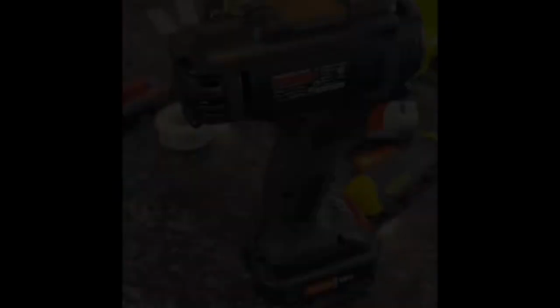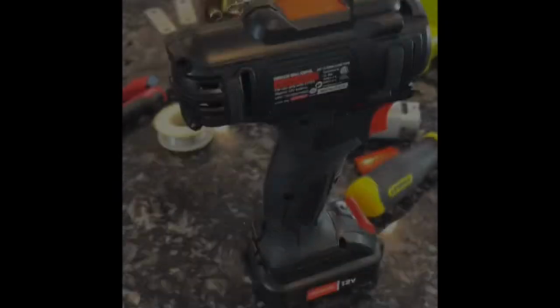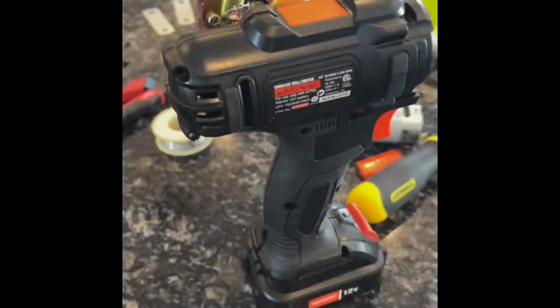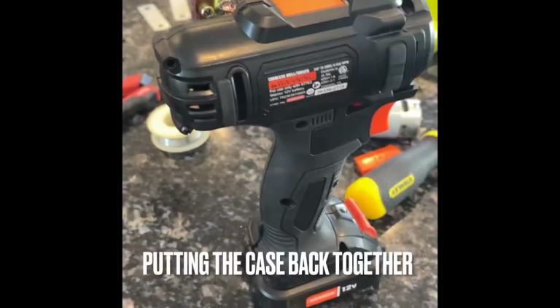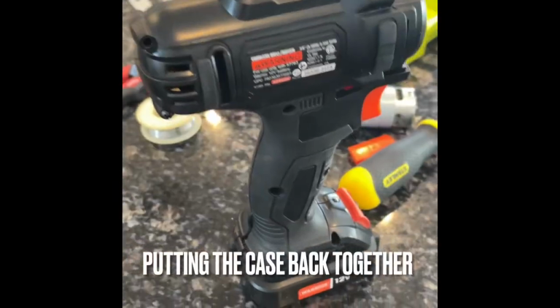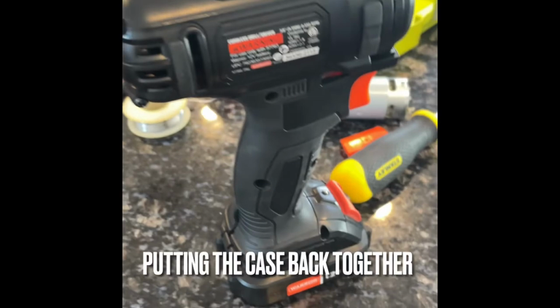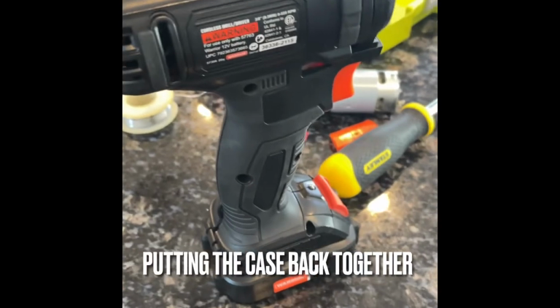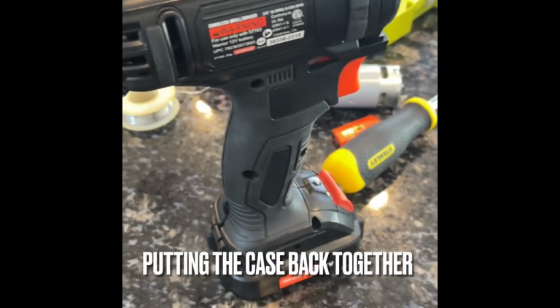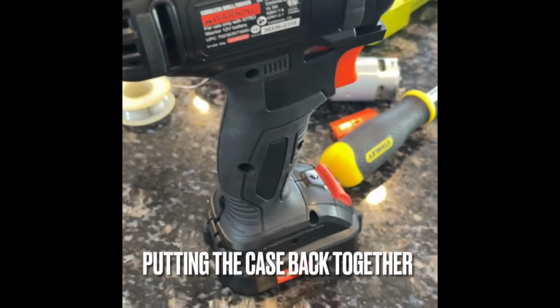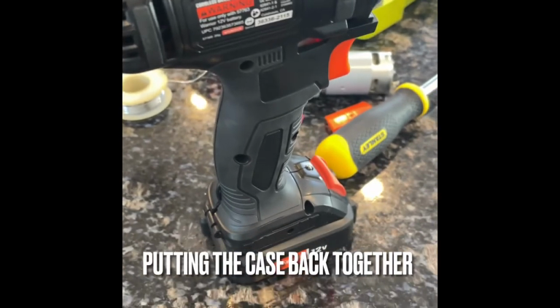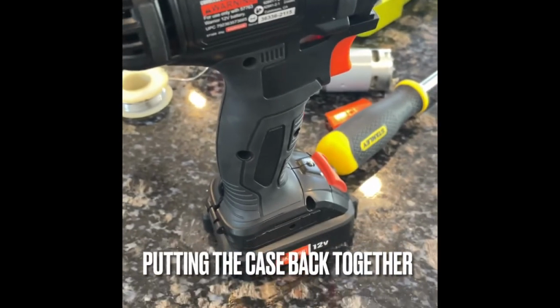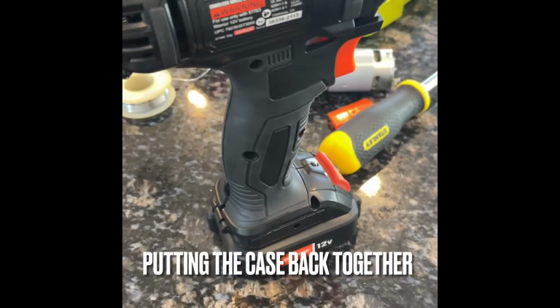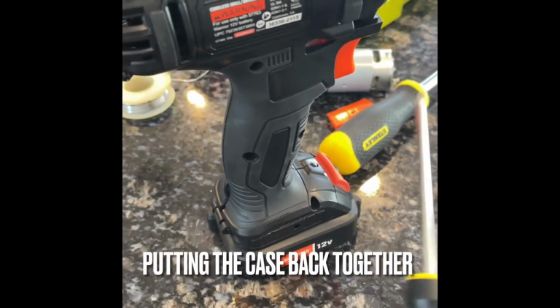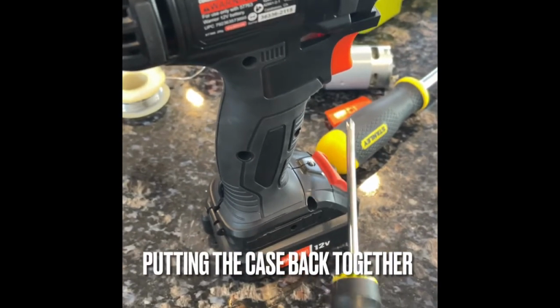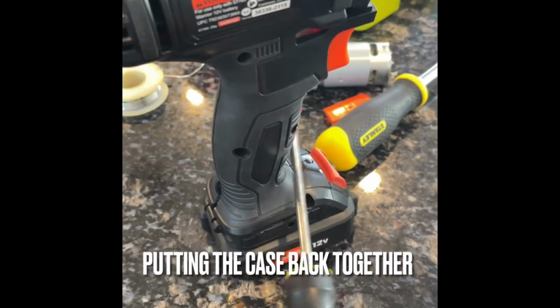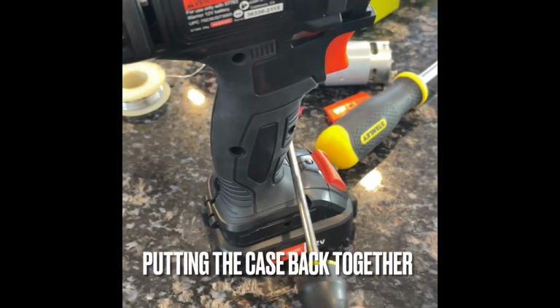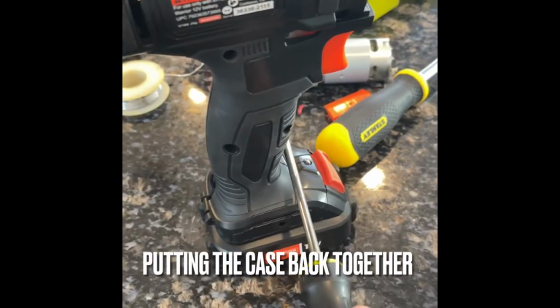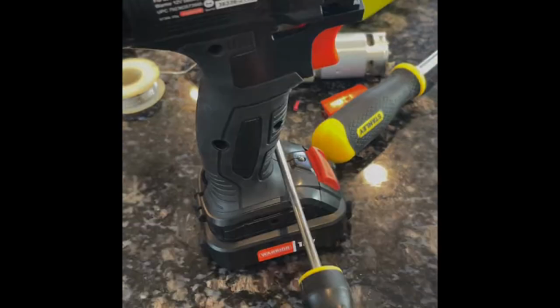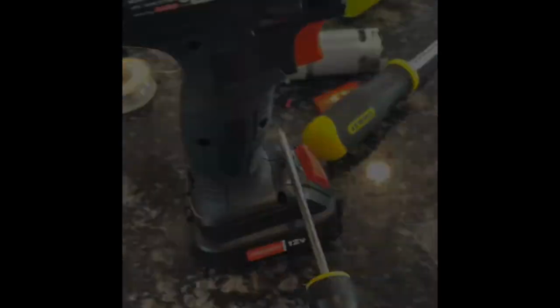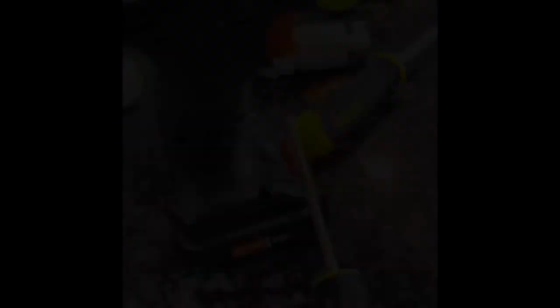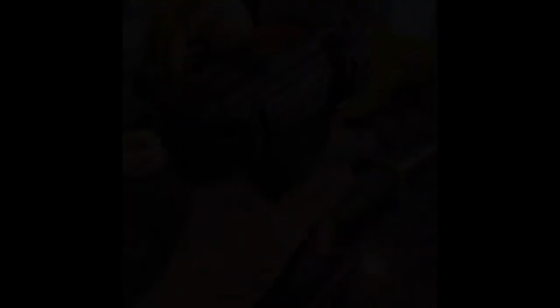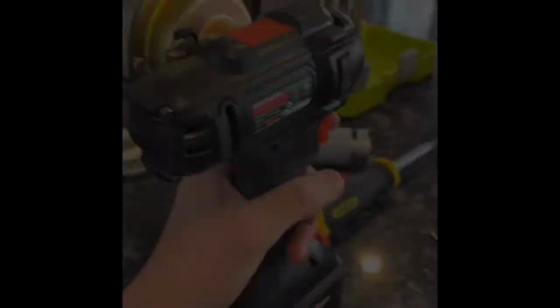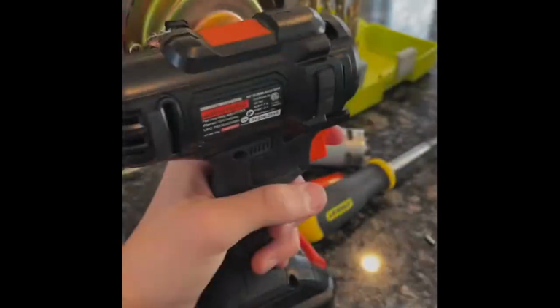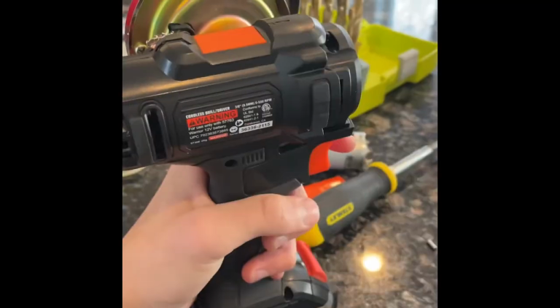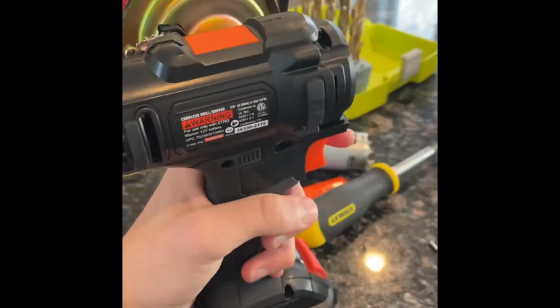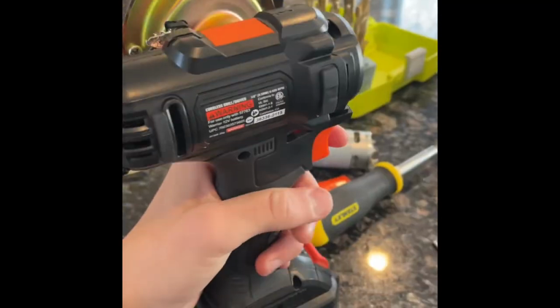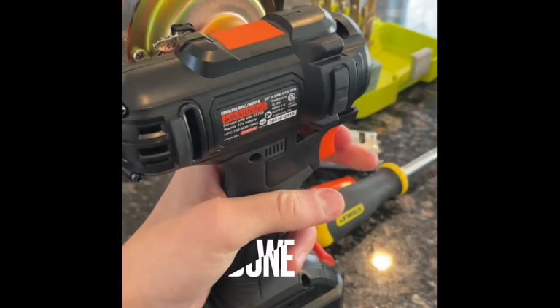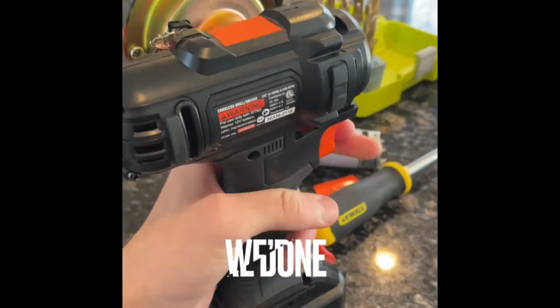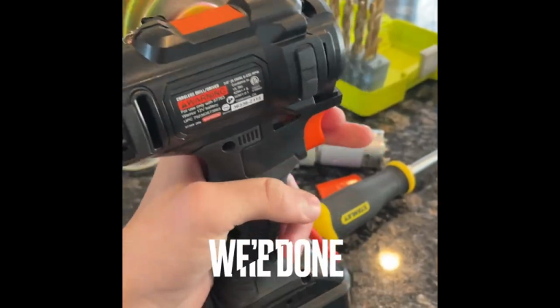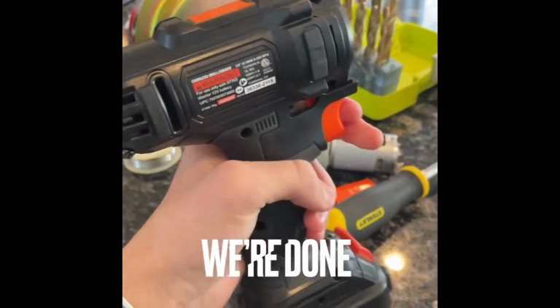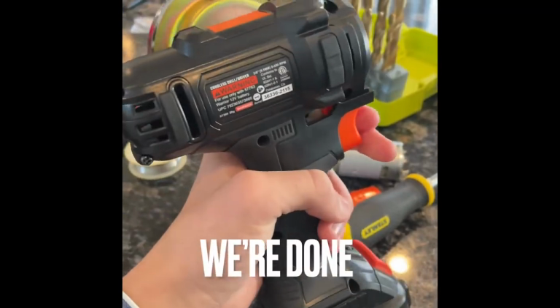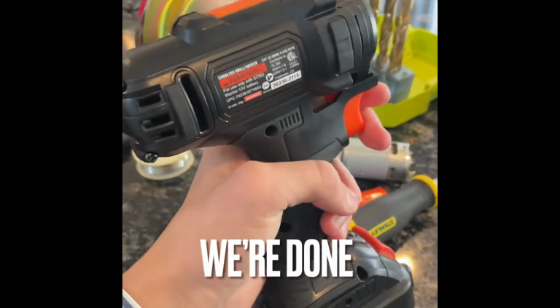Now we're reassembling the drill and putting the screws back into it. And now we're done with it and I can do this.